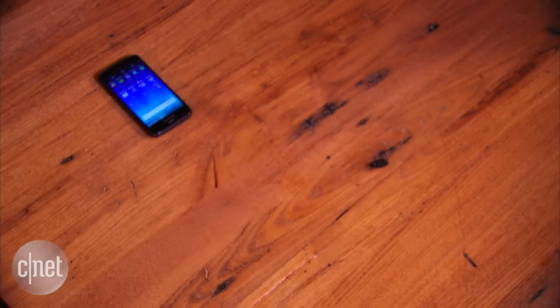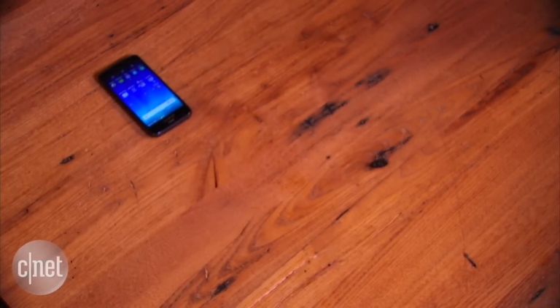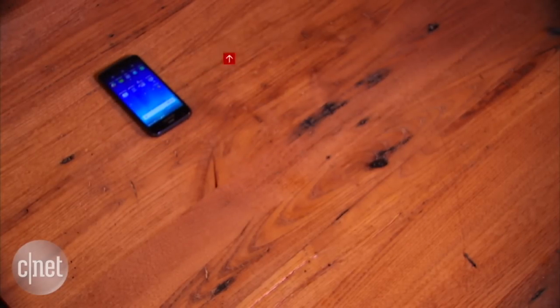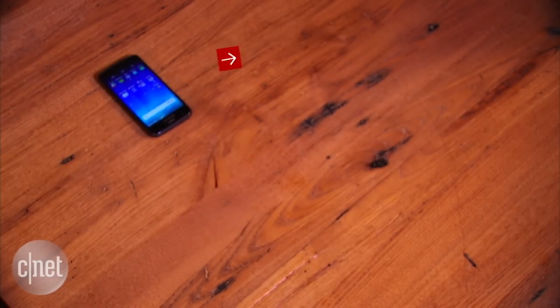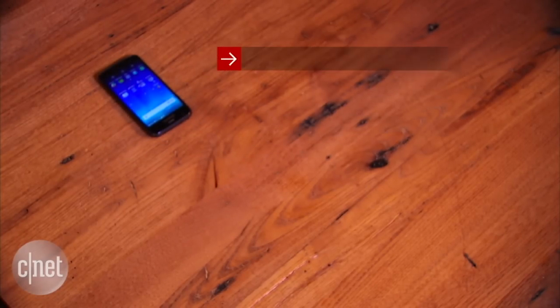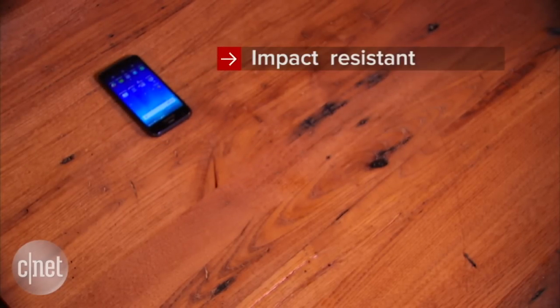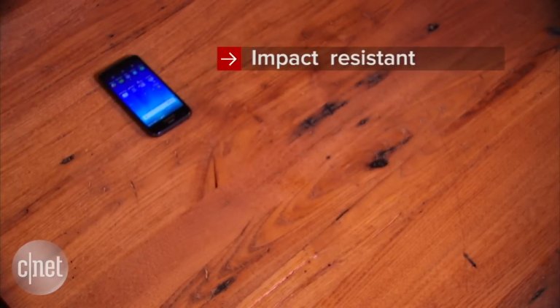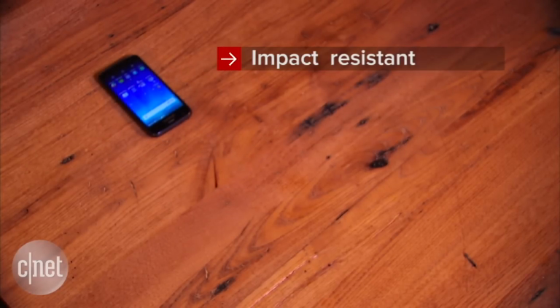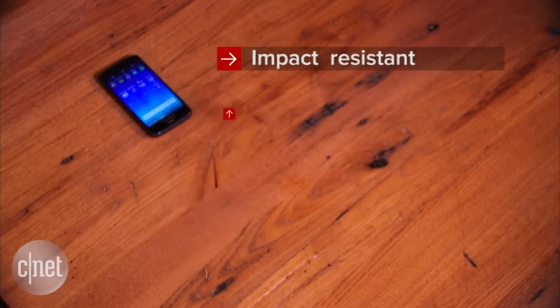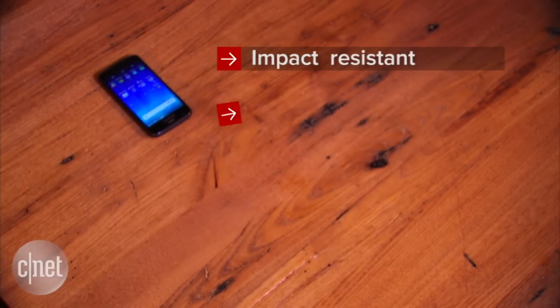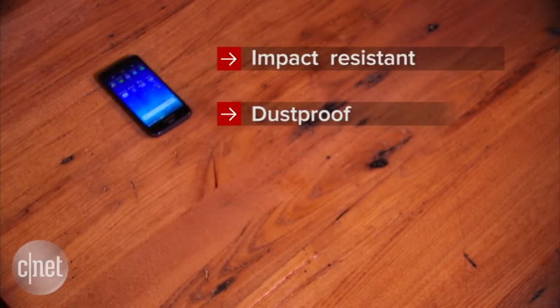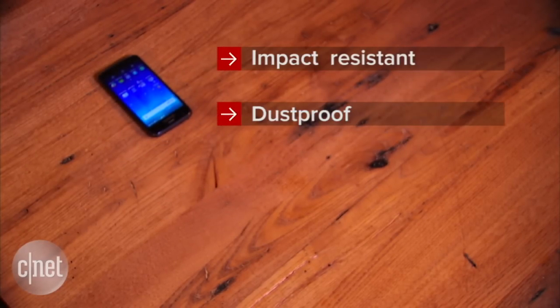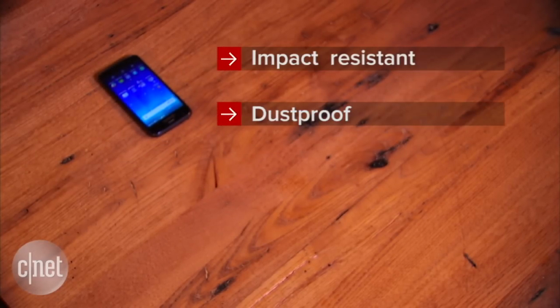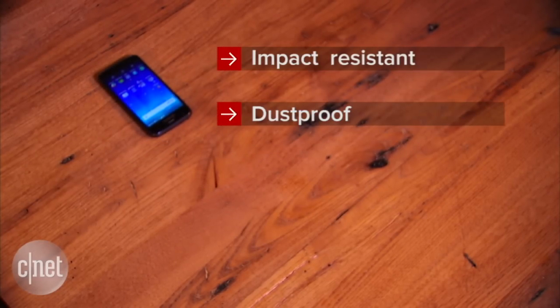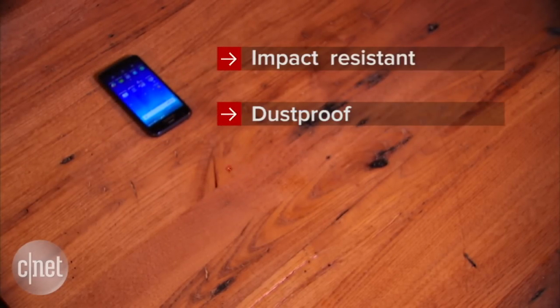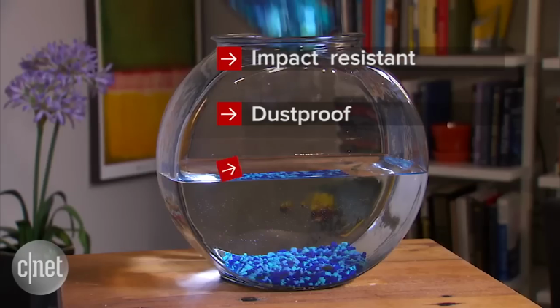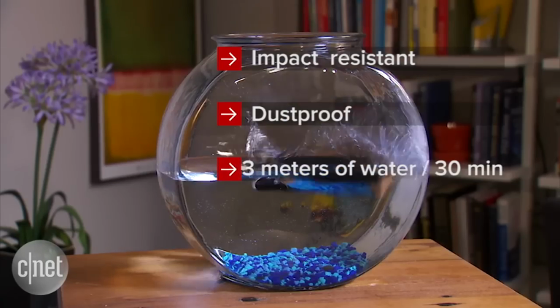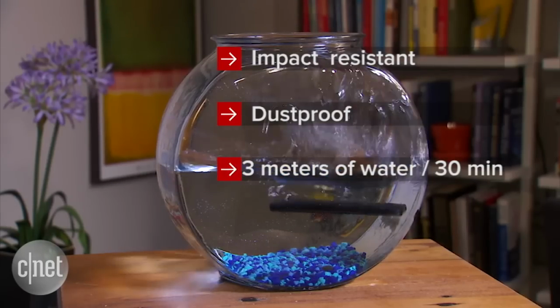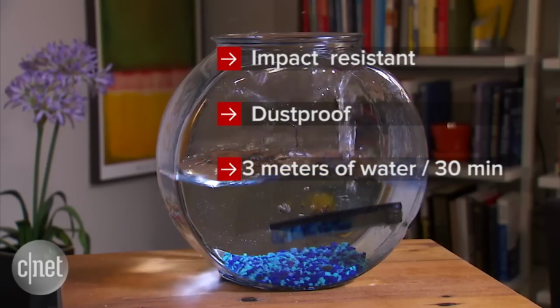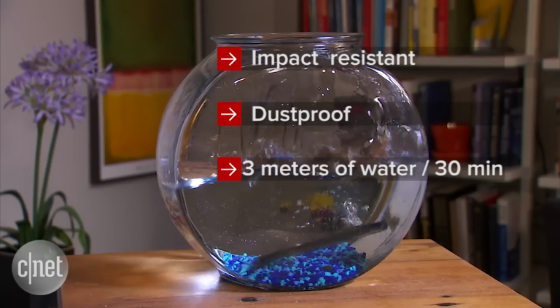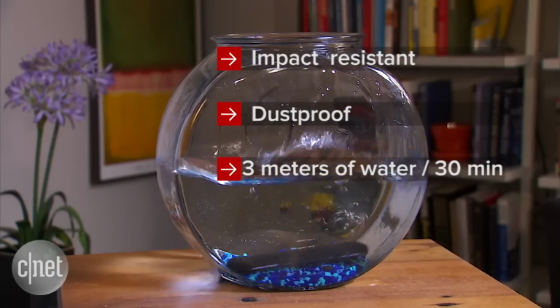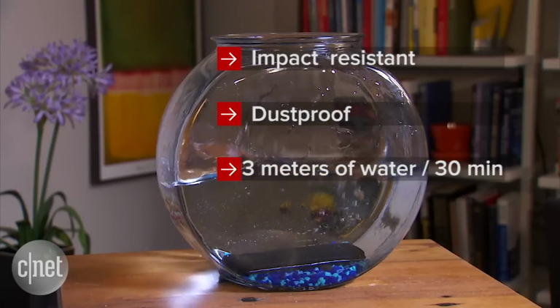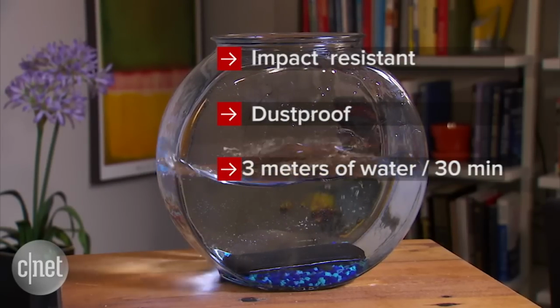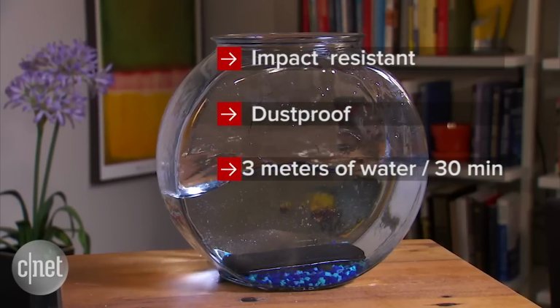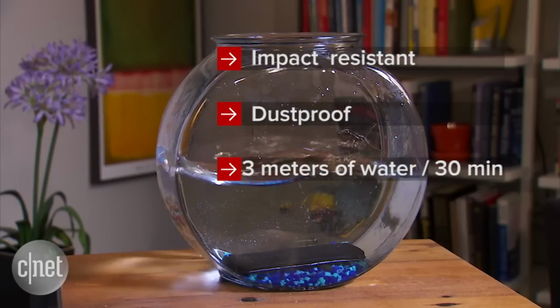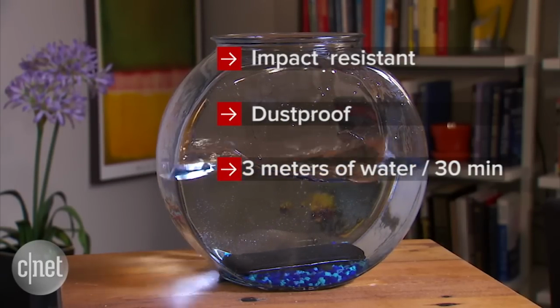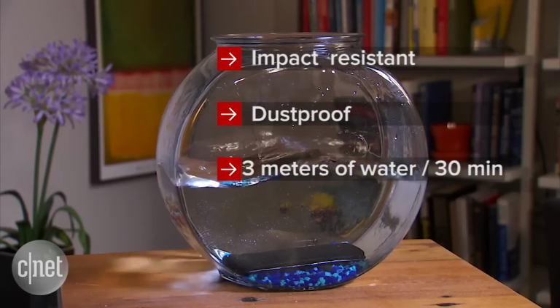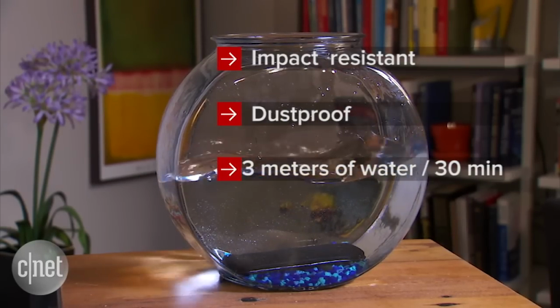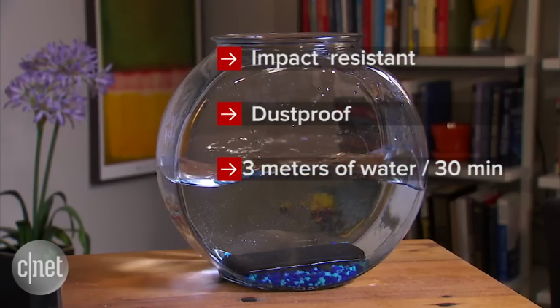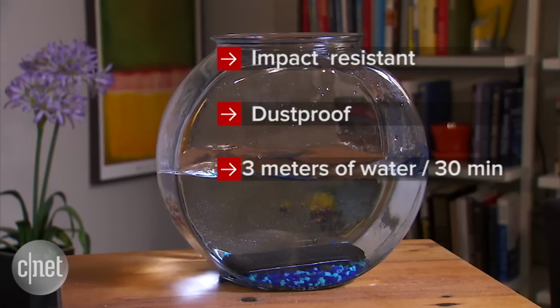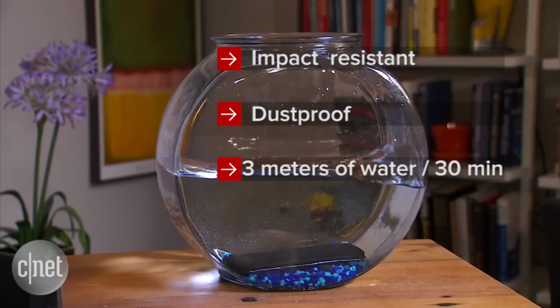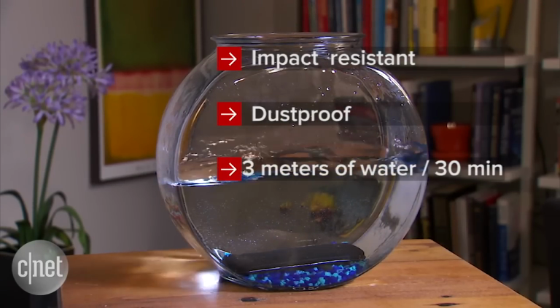The phone is also impact resistant, dustproof, and can survive in up to 3 meters of water for up to 30 minutes.